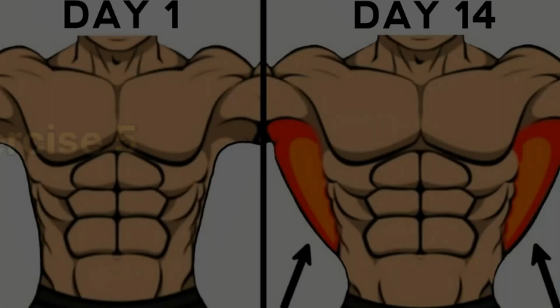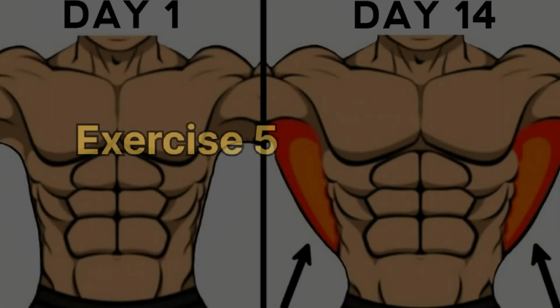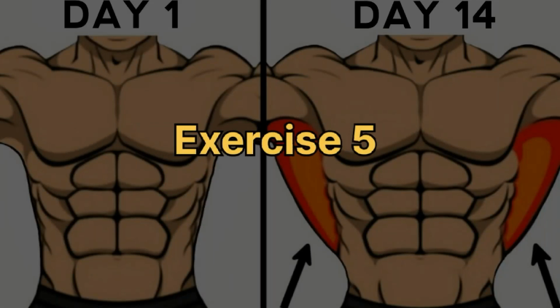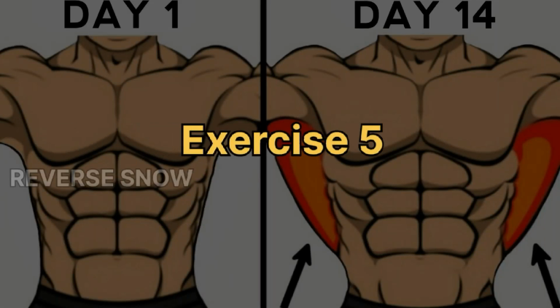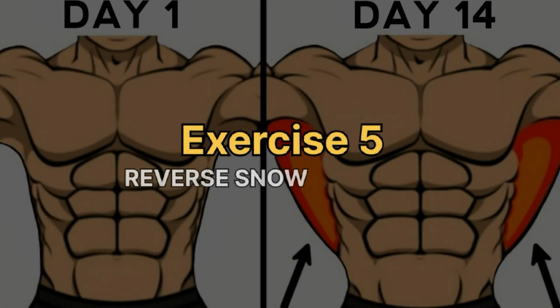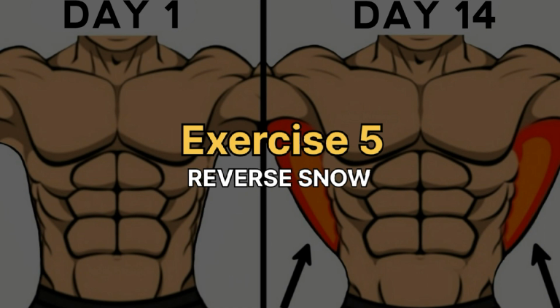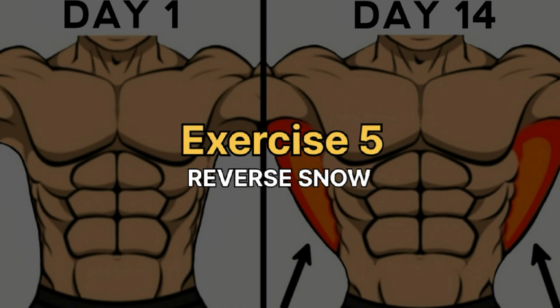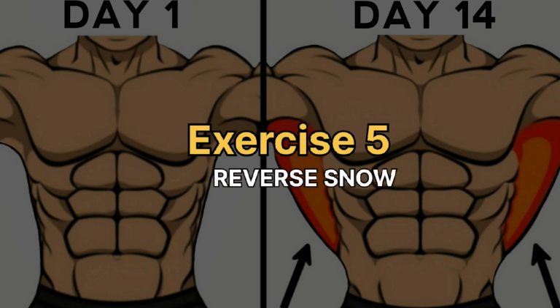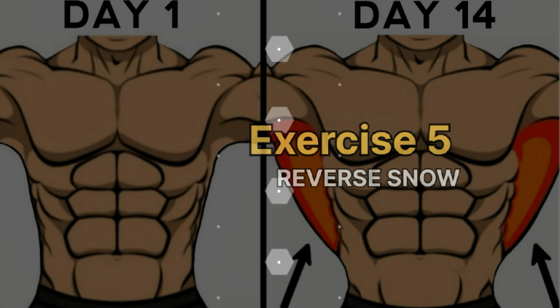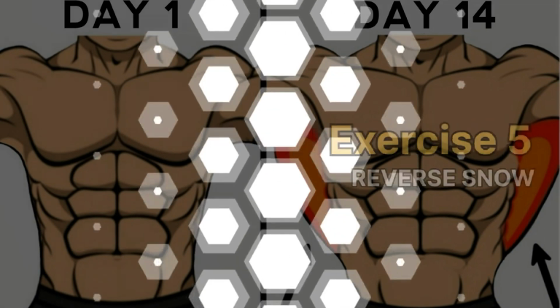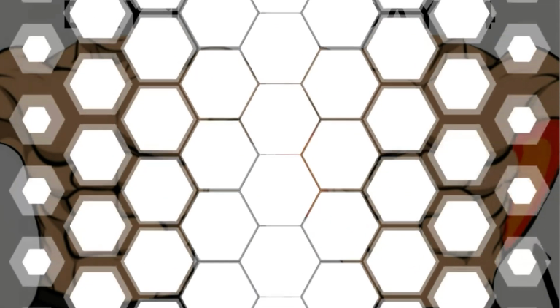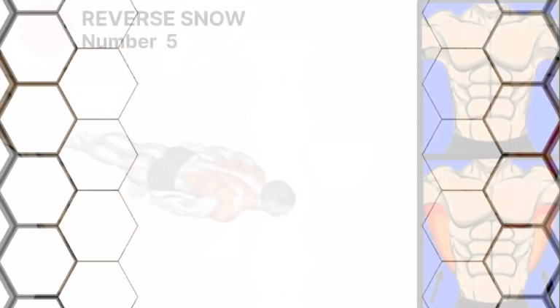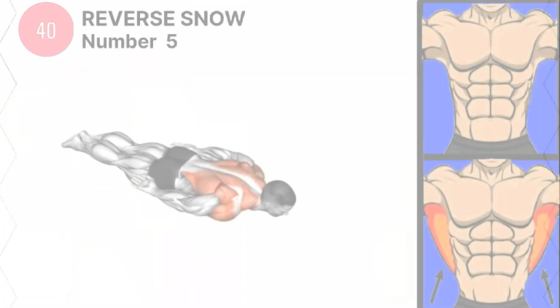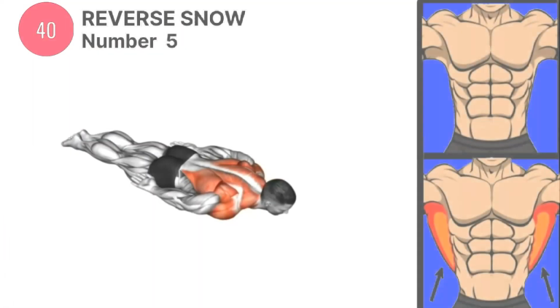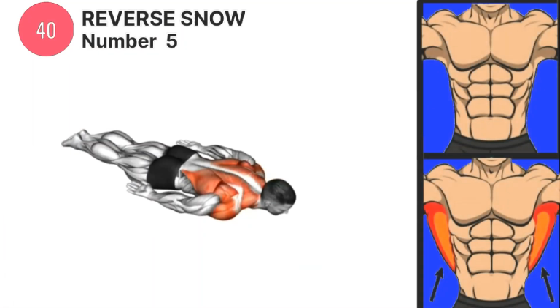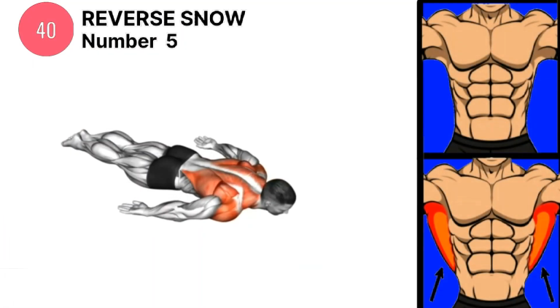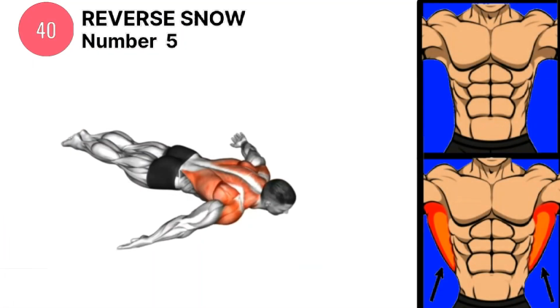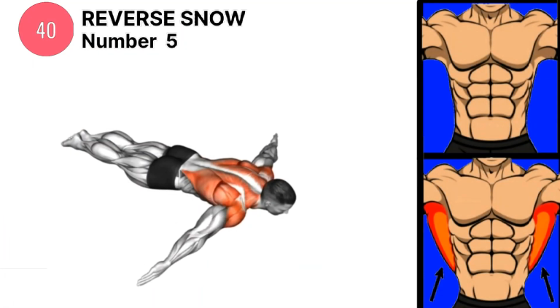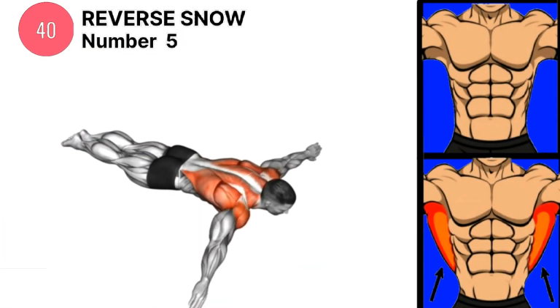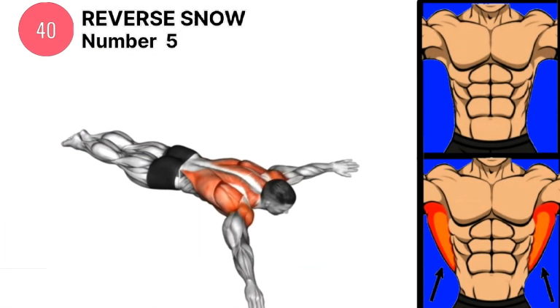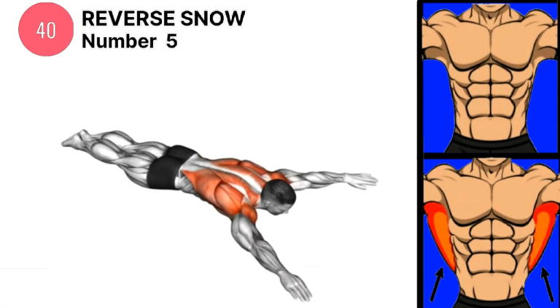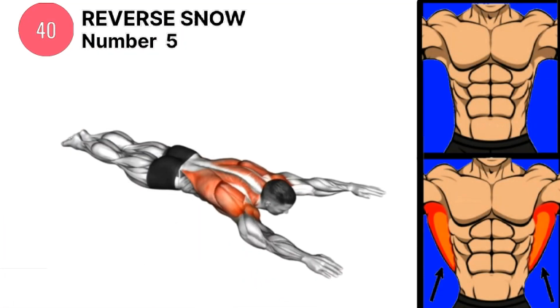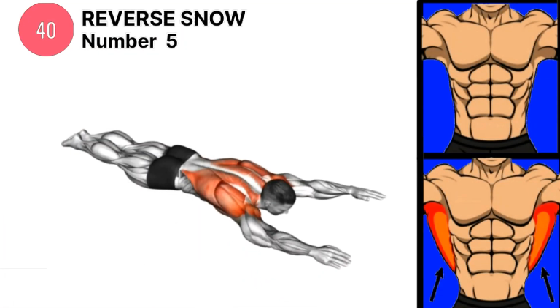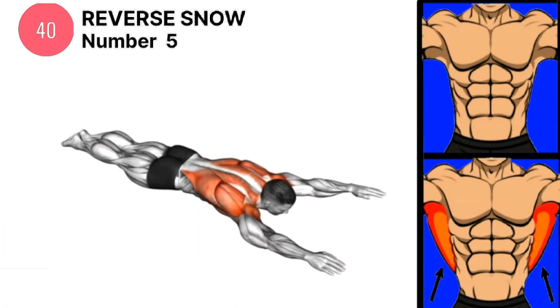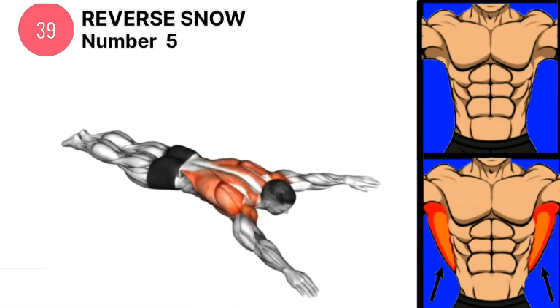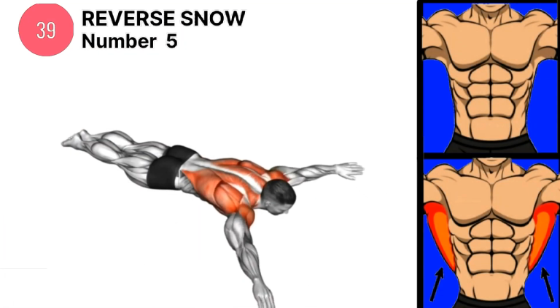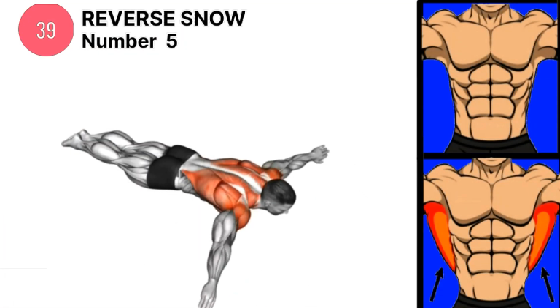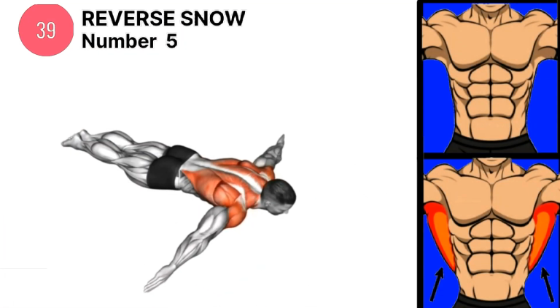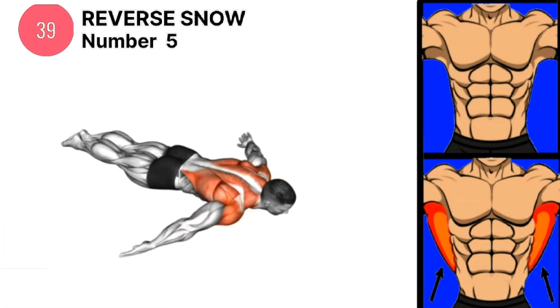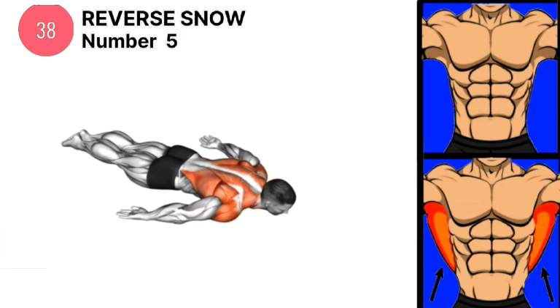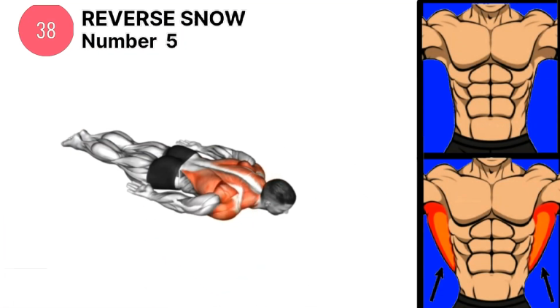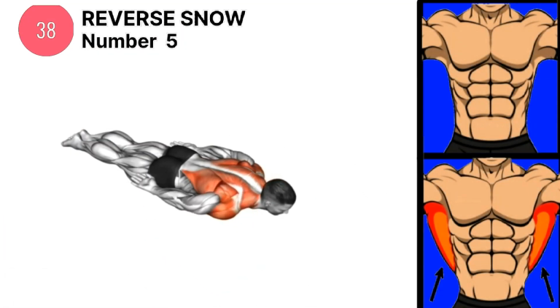Exercise 5 is Reverse Snow. Complete 40 or 80 reverse snow a day.